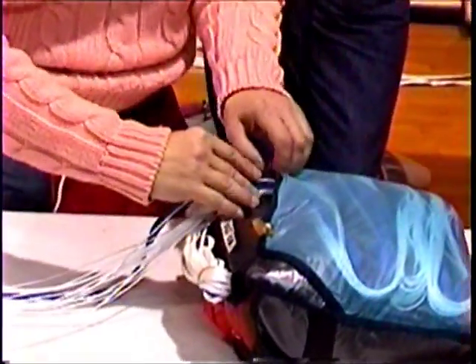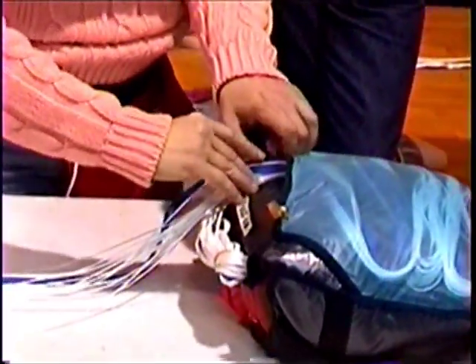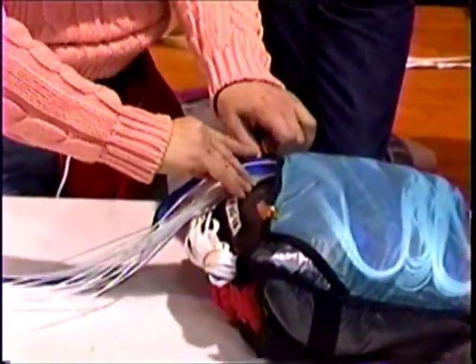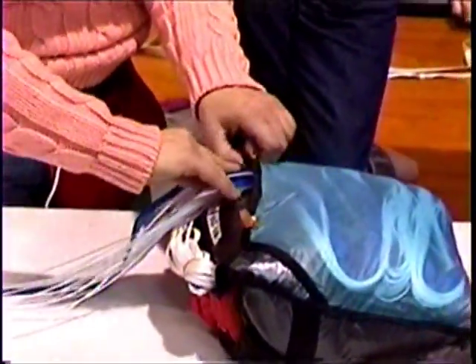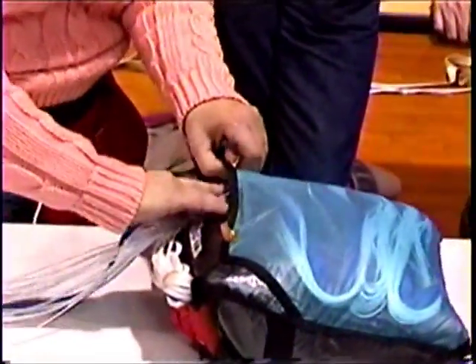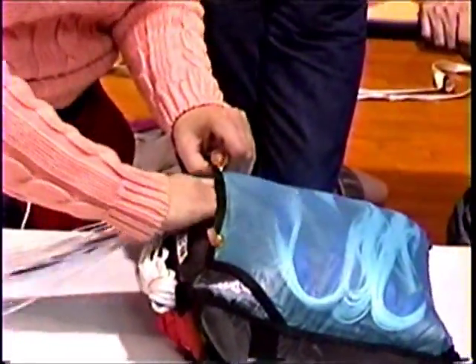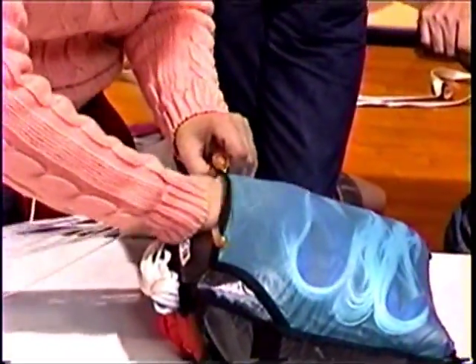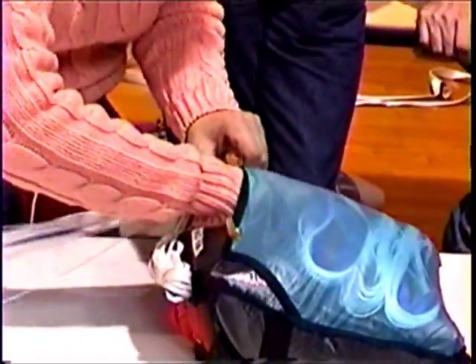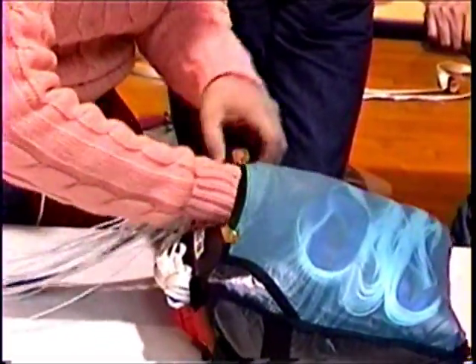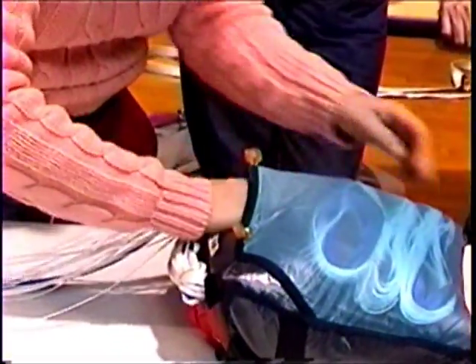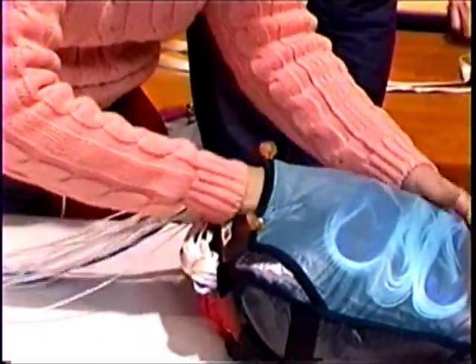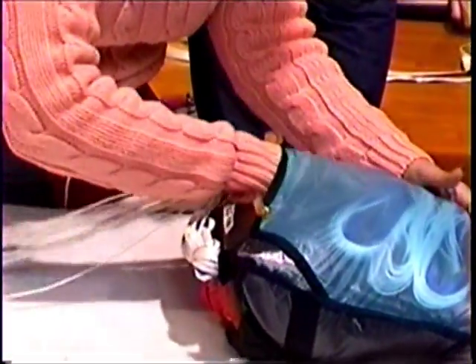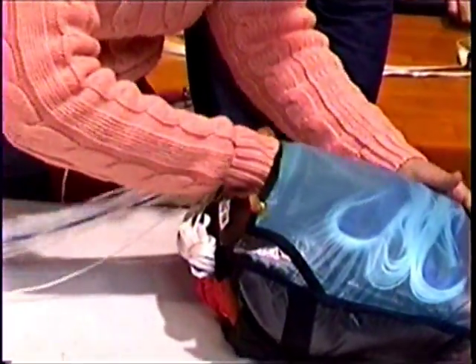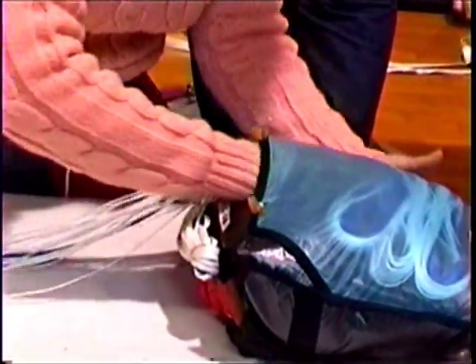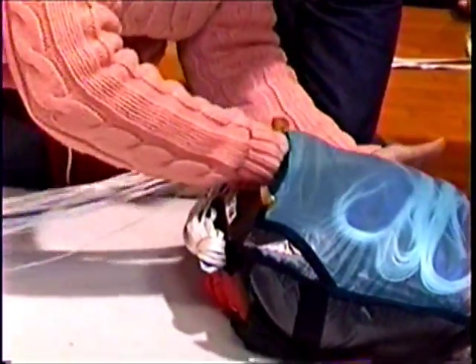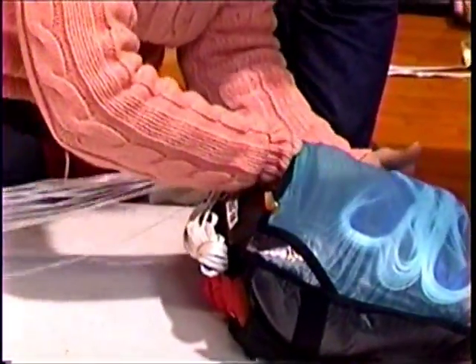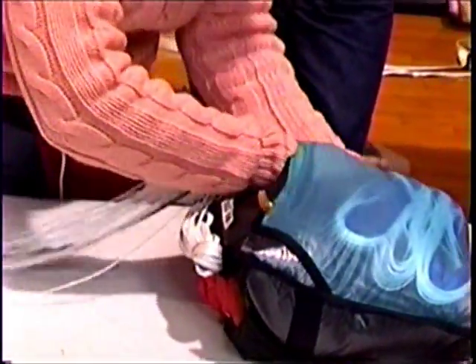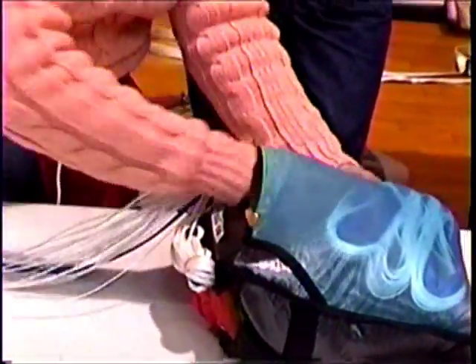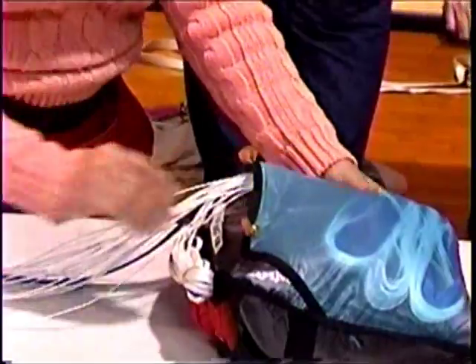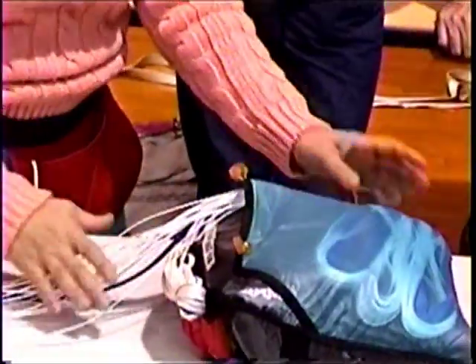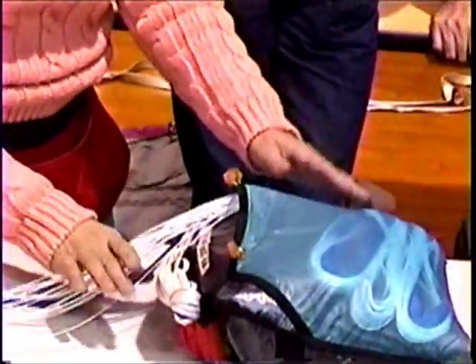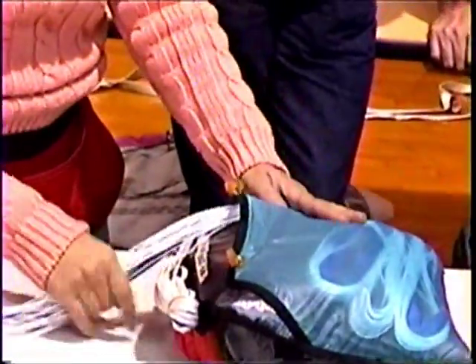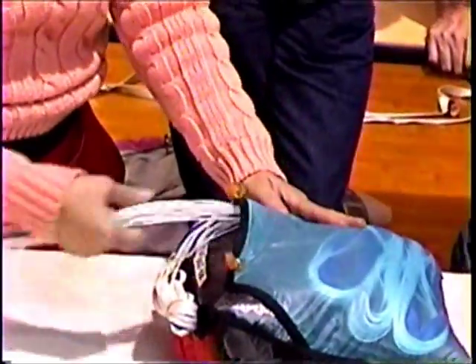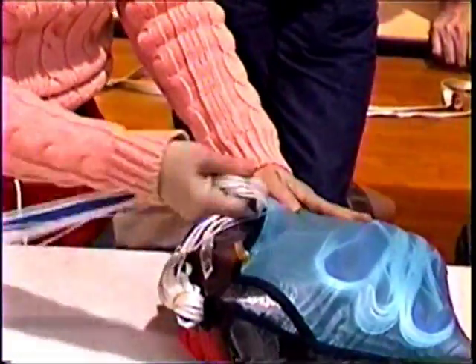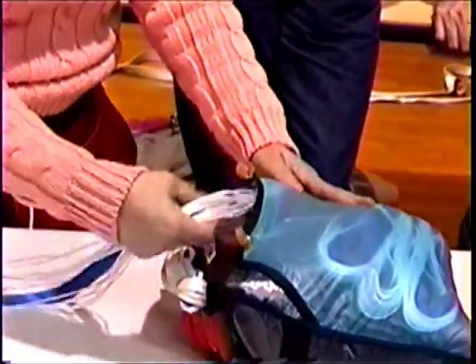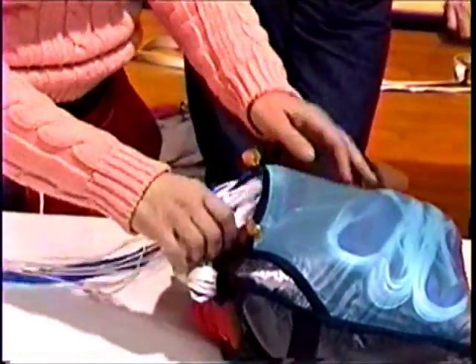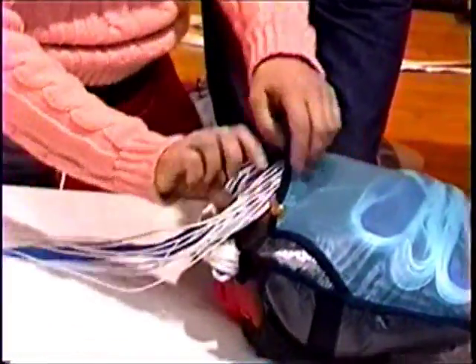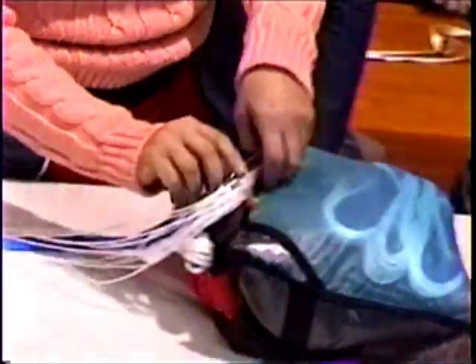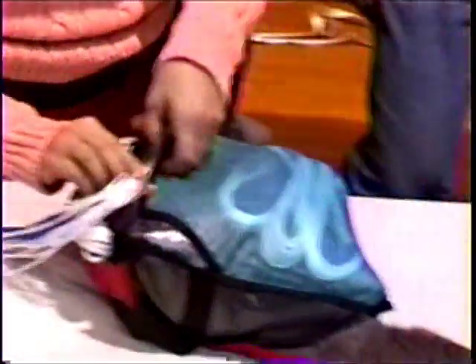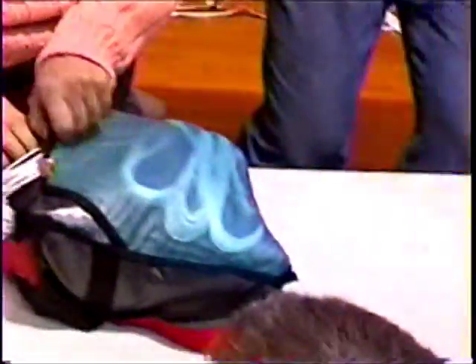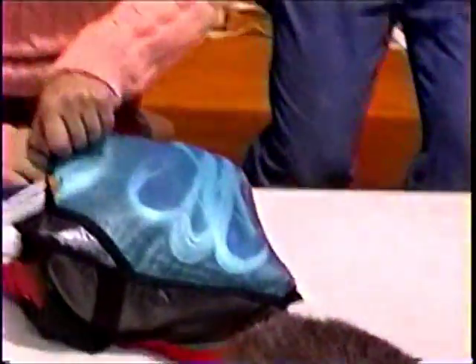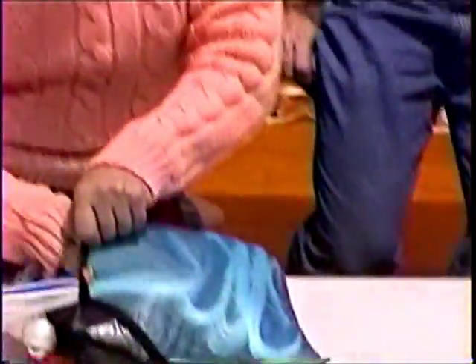It depends on what chute you have and what harness you have. You can see this one — I like the clear part, you can see it clearly.